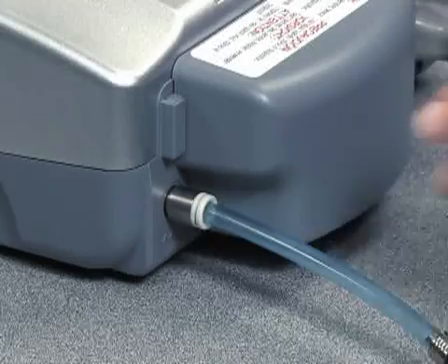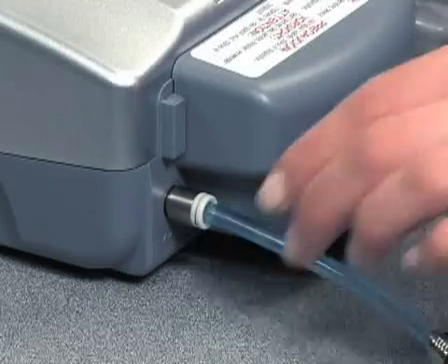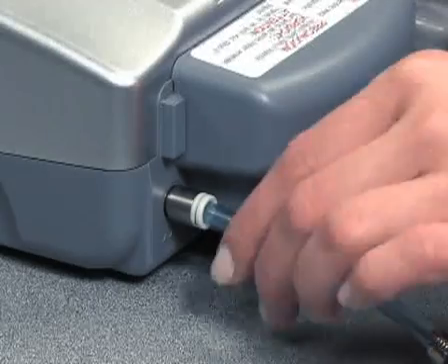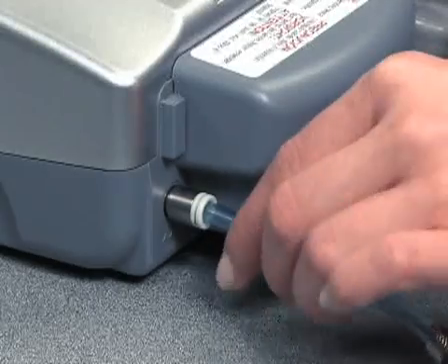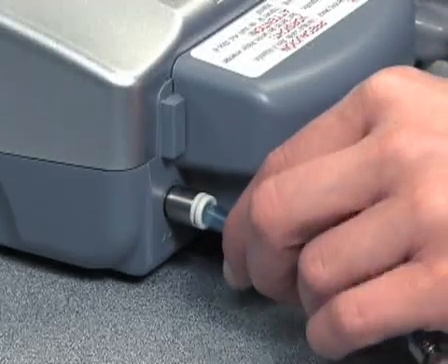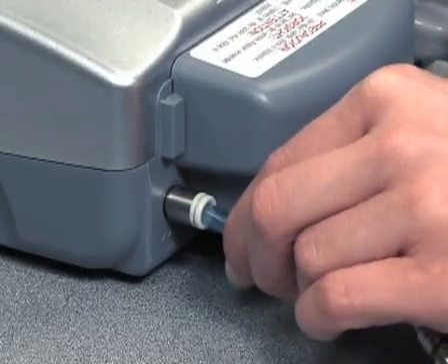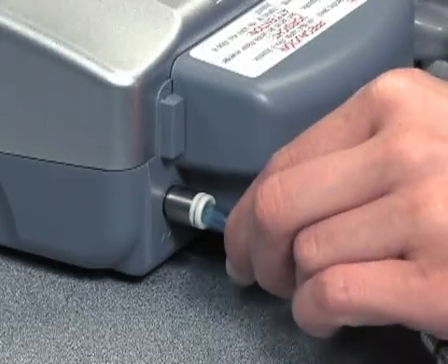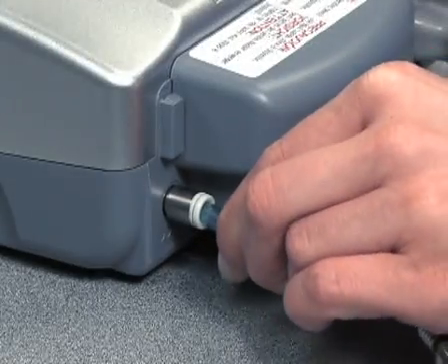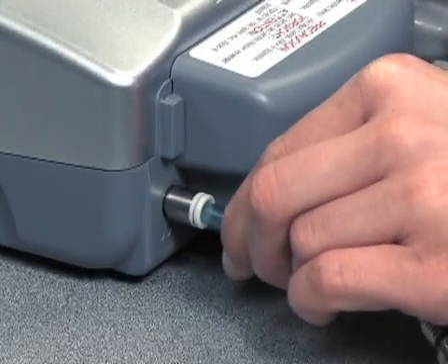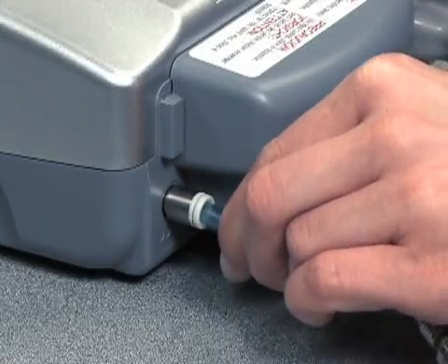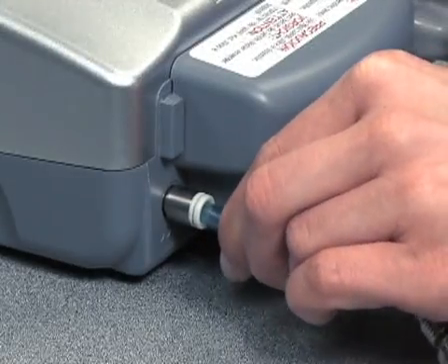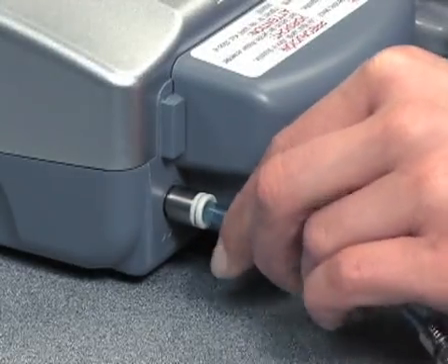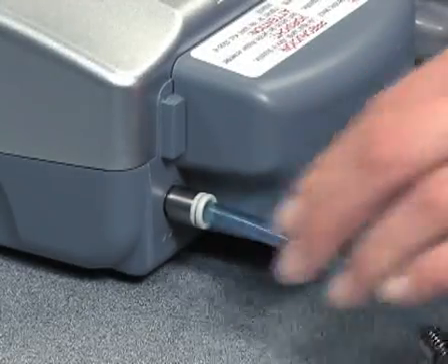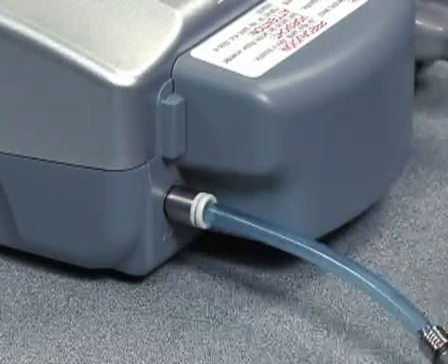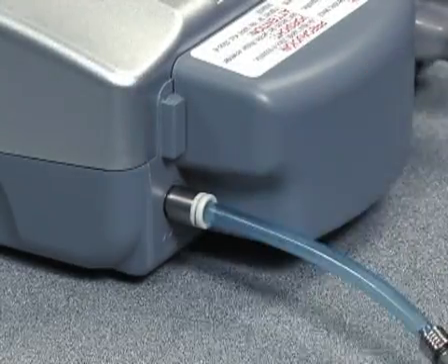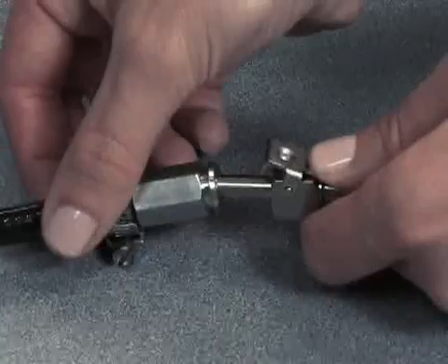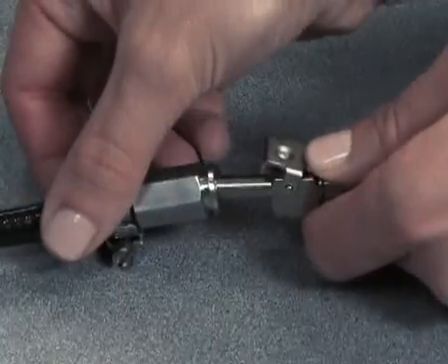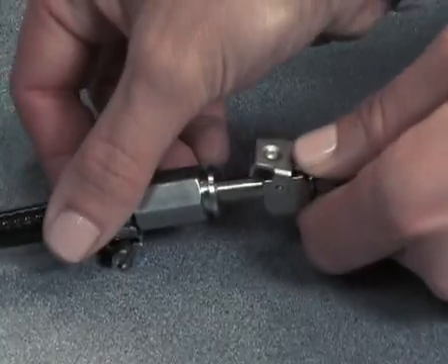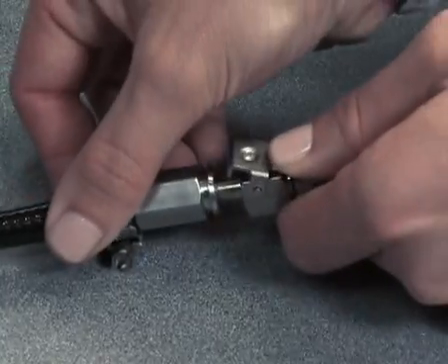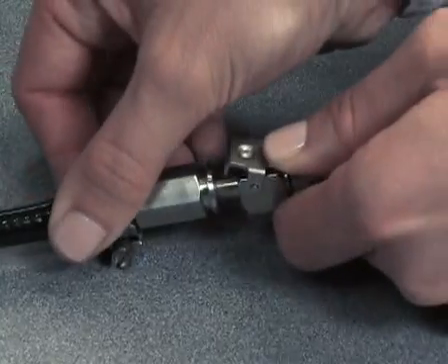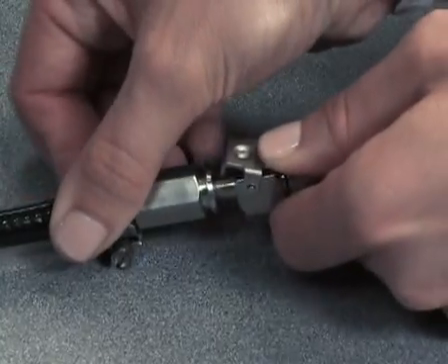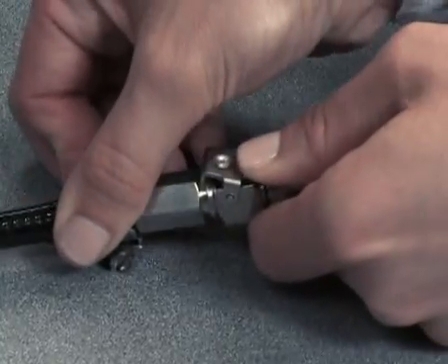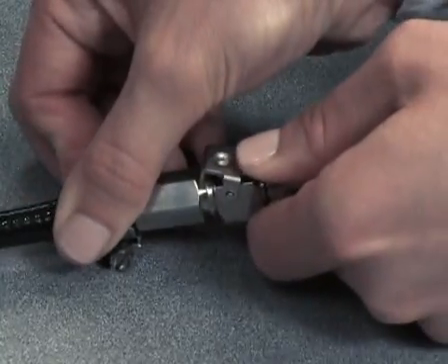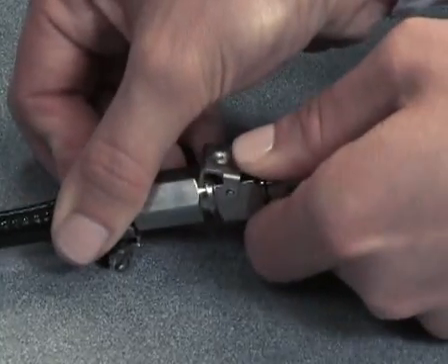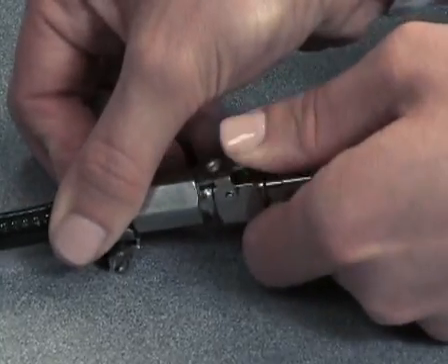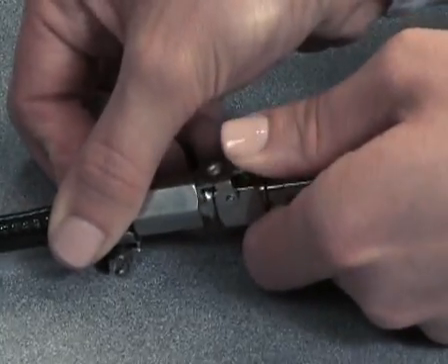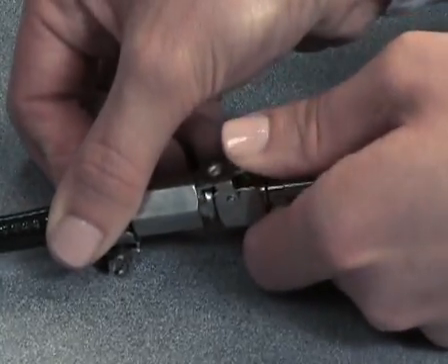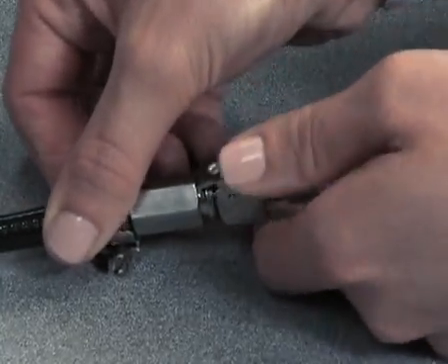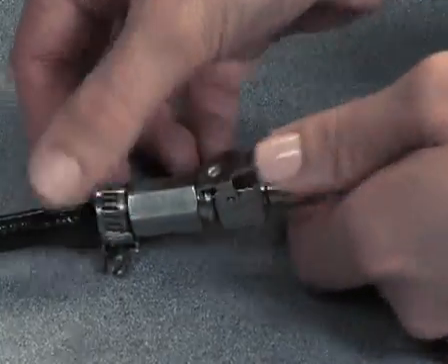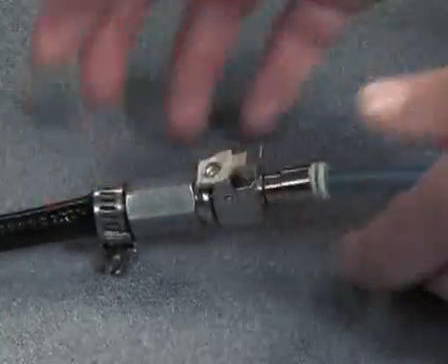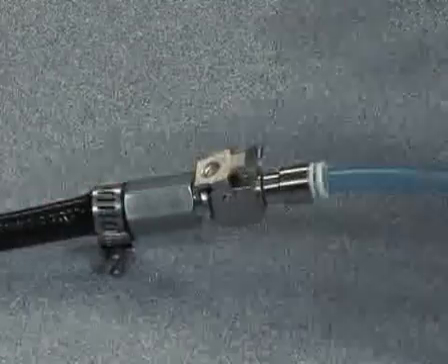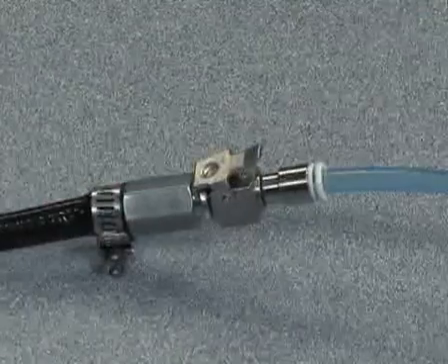Carefully check all water supply connections prior to startup to ensure that they are securely attached.